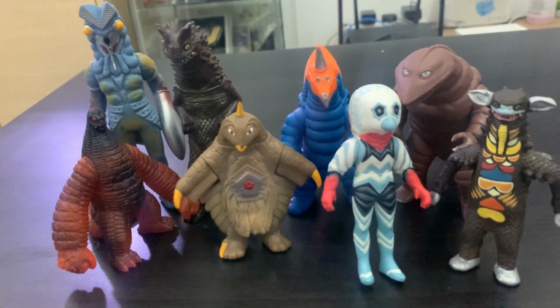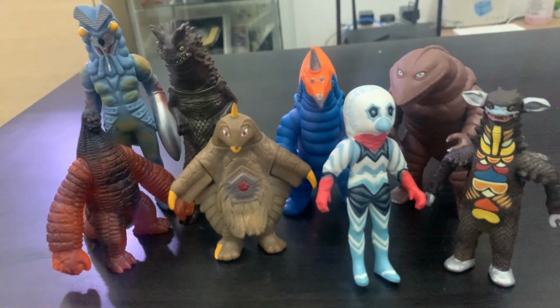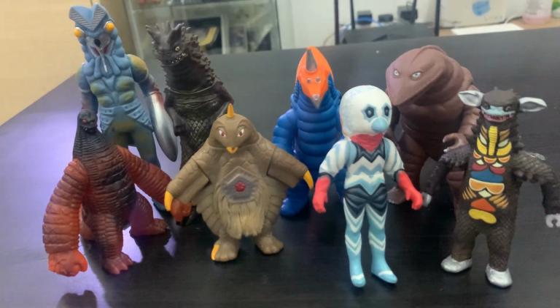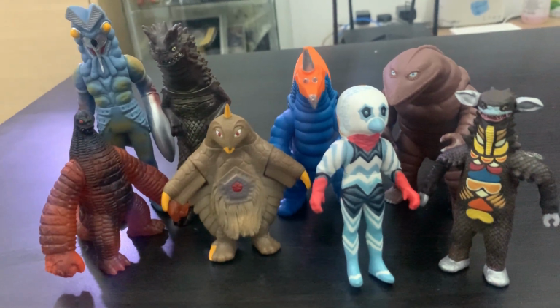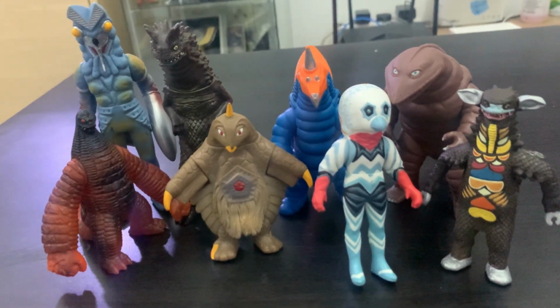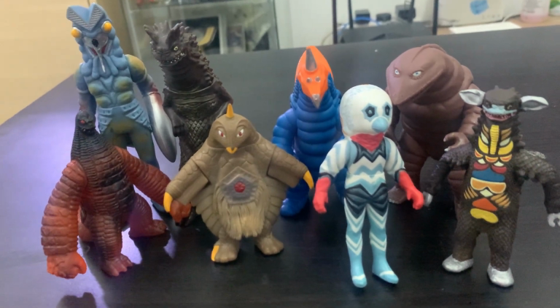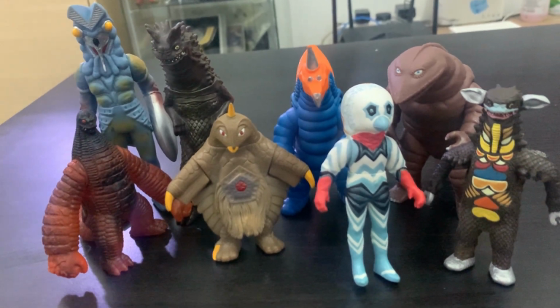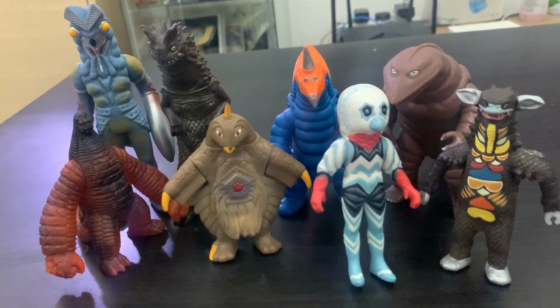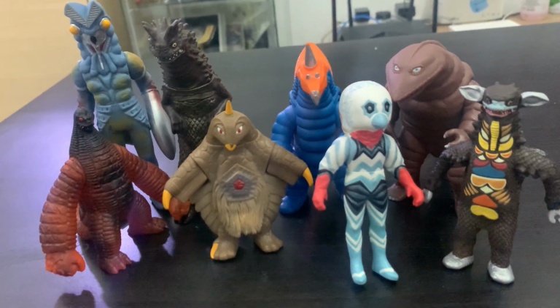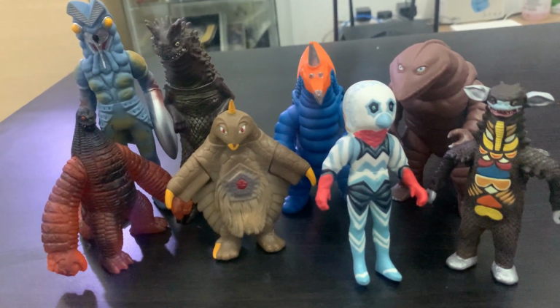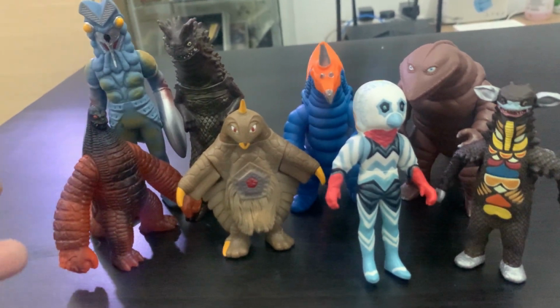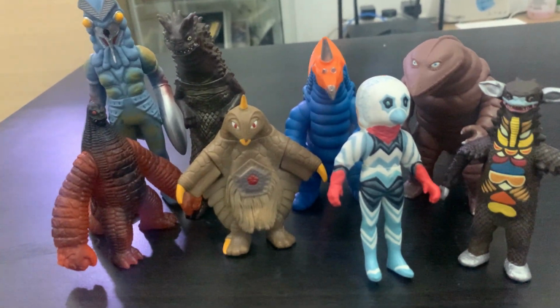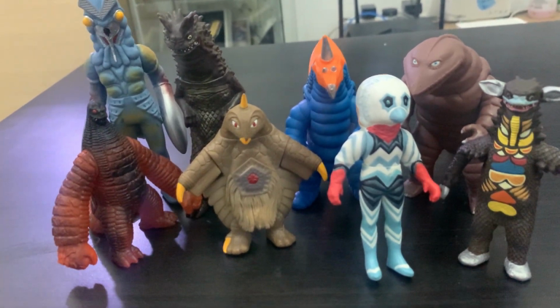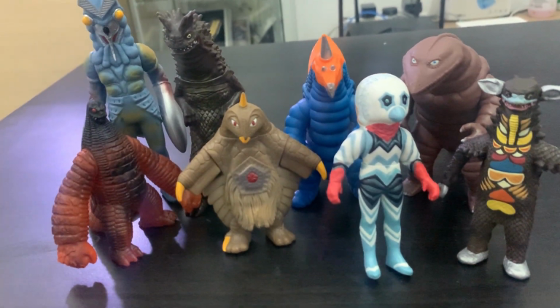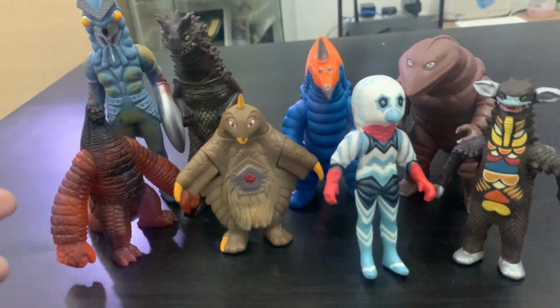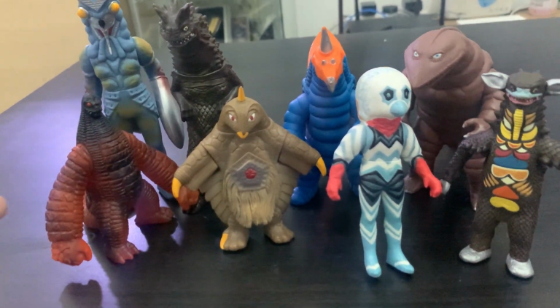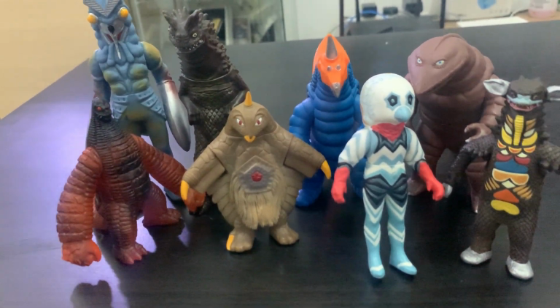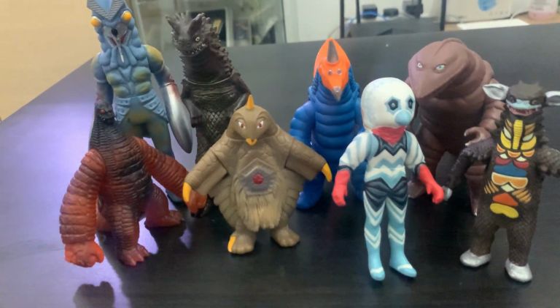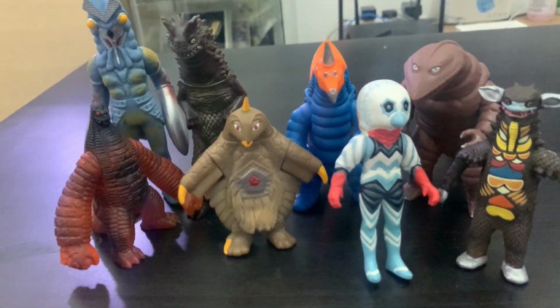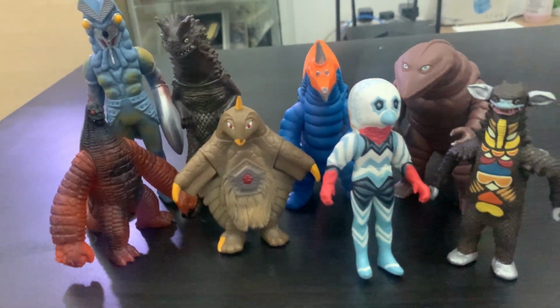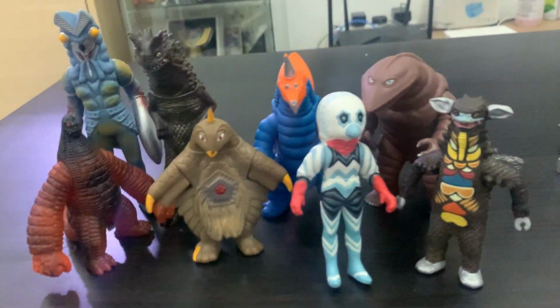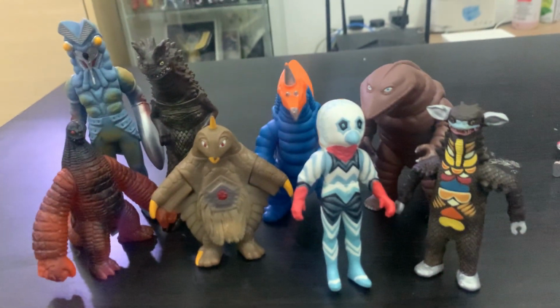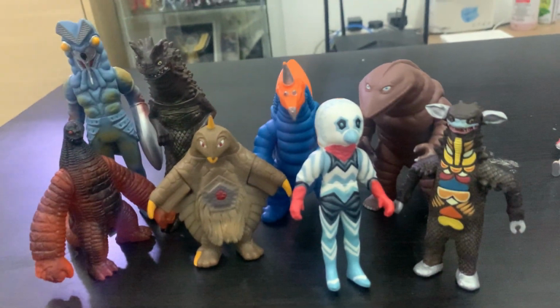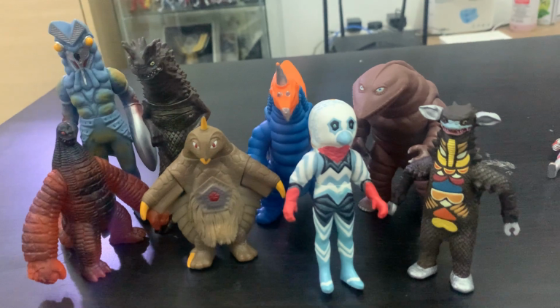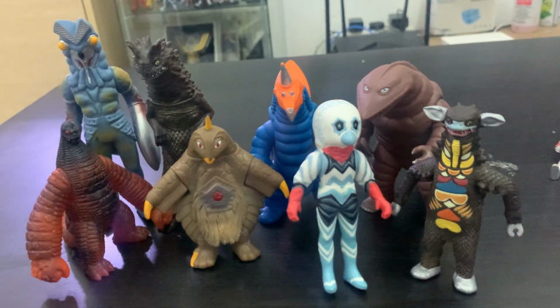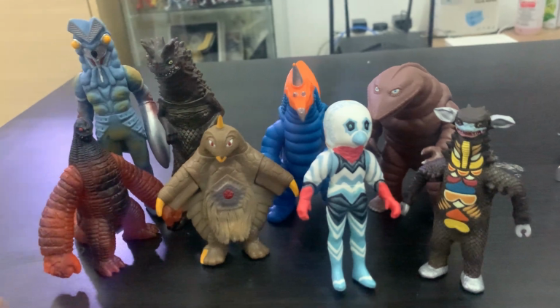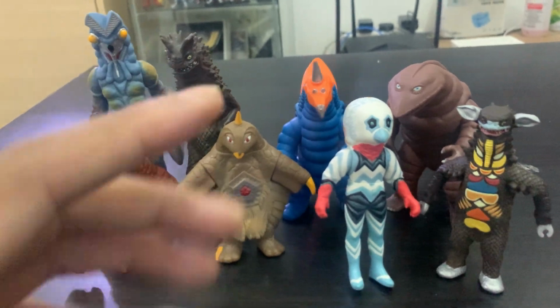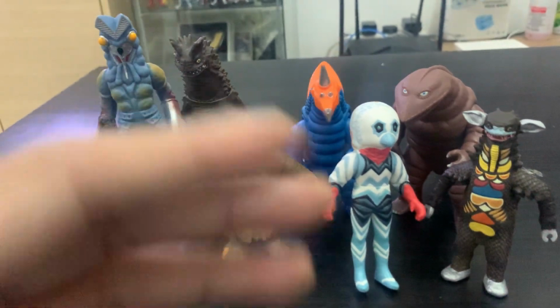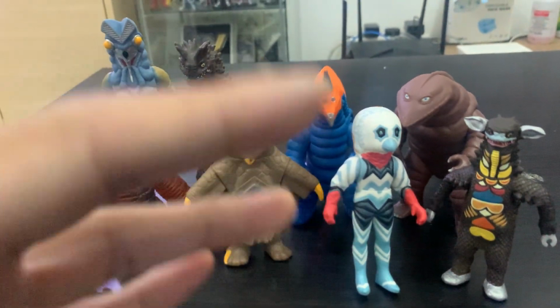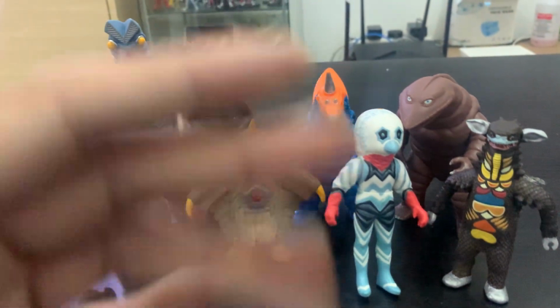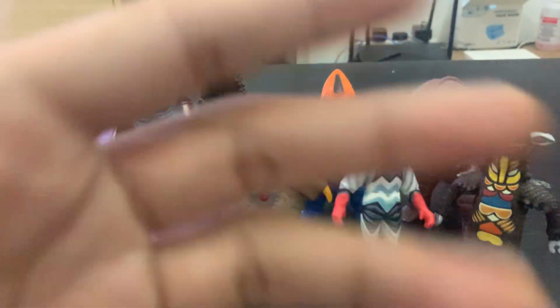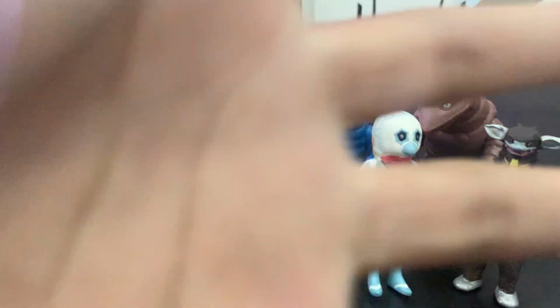So yeah guys, let me know in the comments which one is your favorite. It's been Everyday Ultraman — thank you so much for watching my Ultraman monster unboxing. I'll see you in my next video, bye!